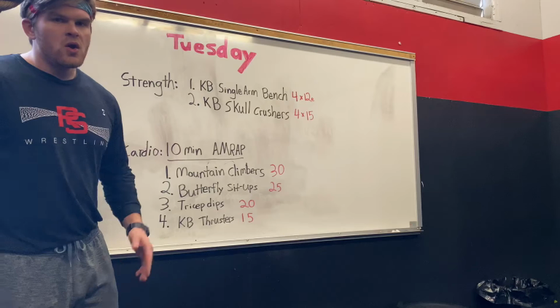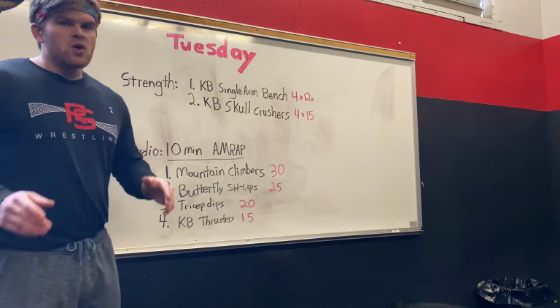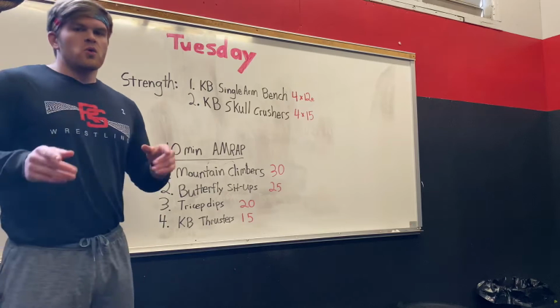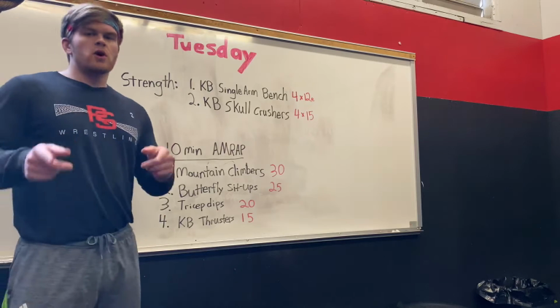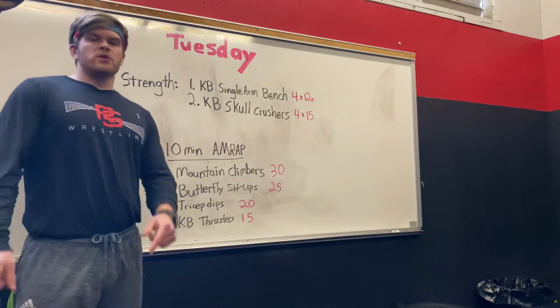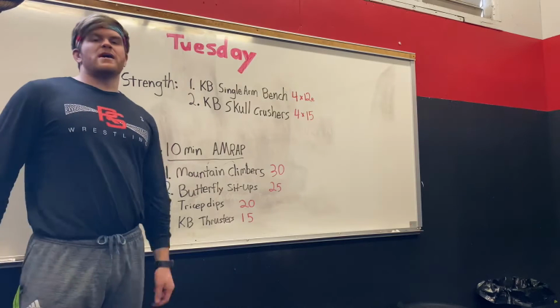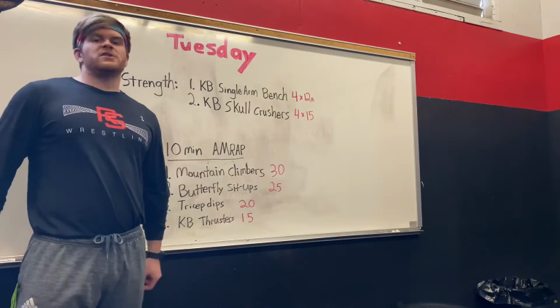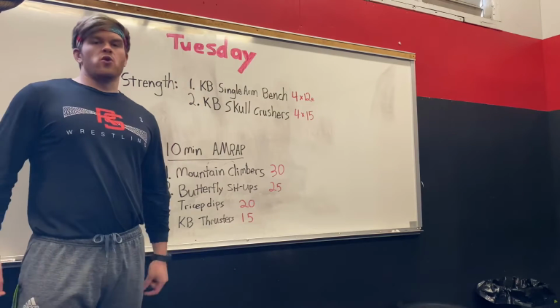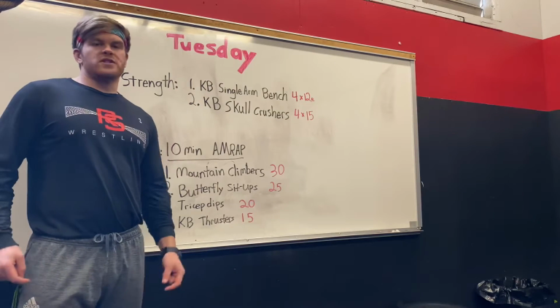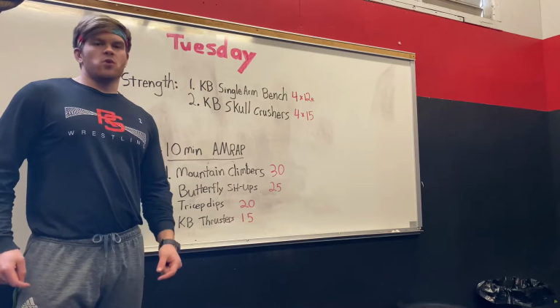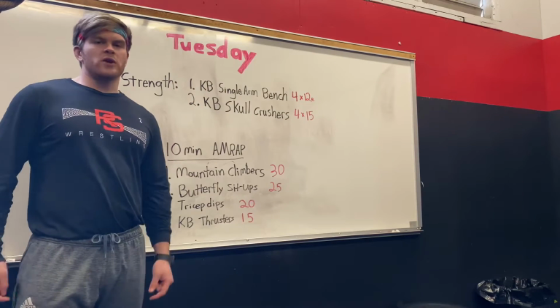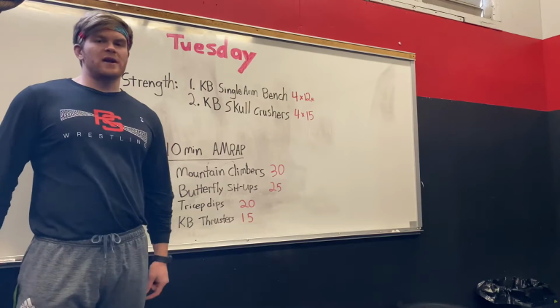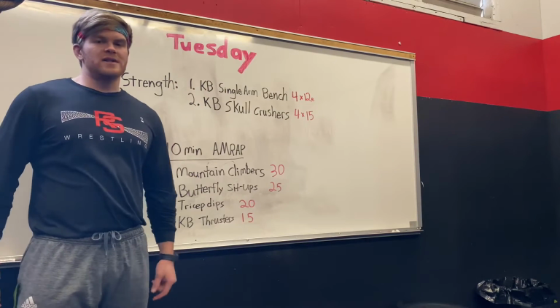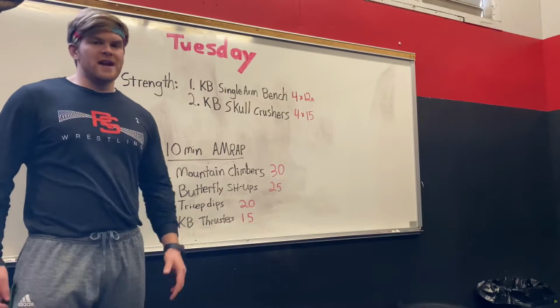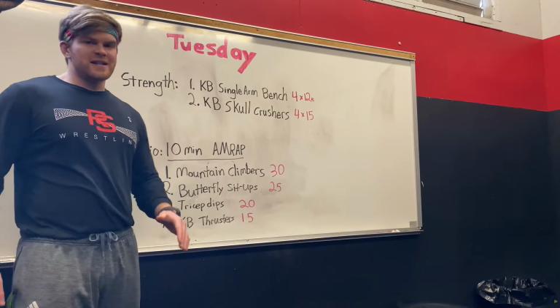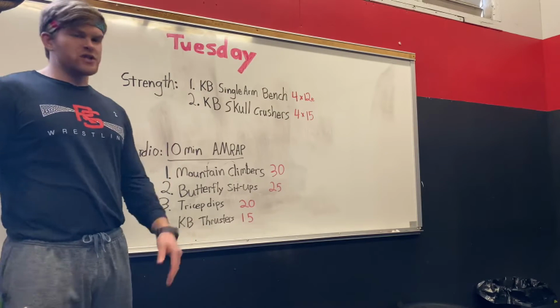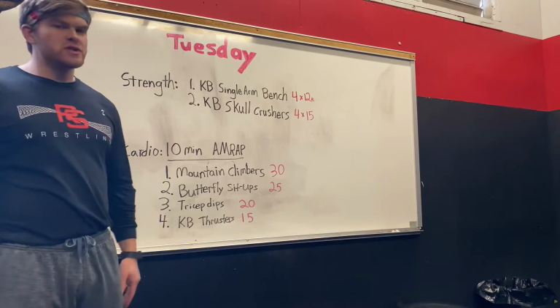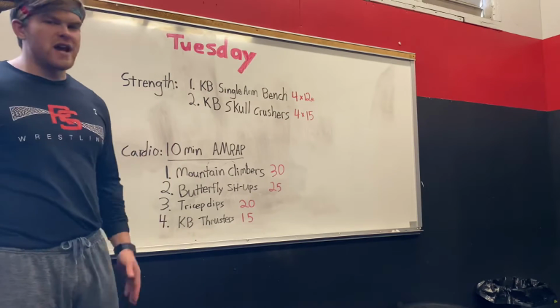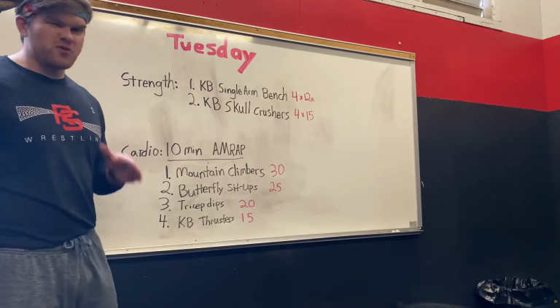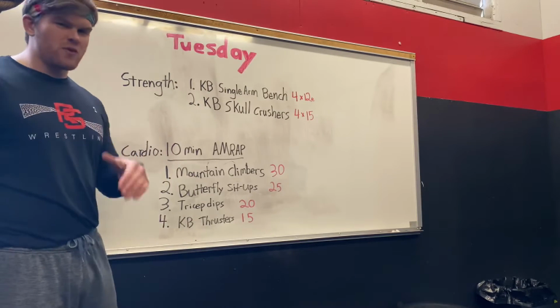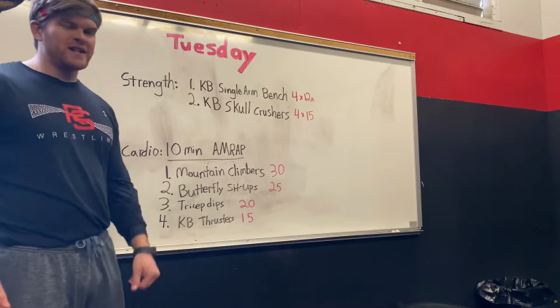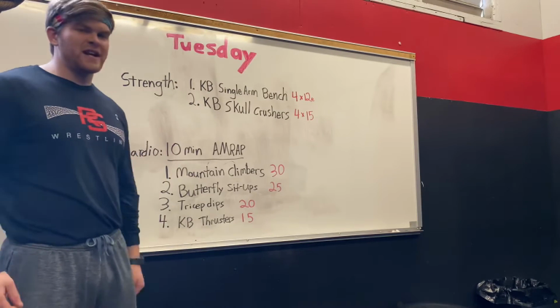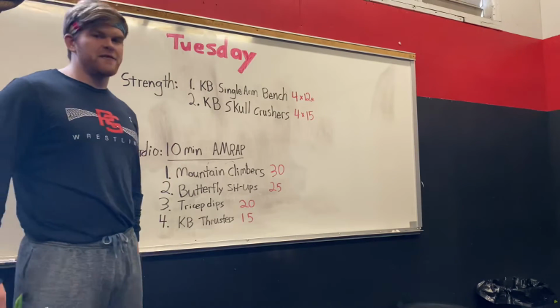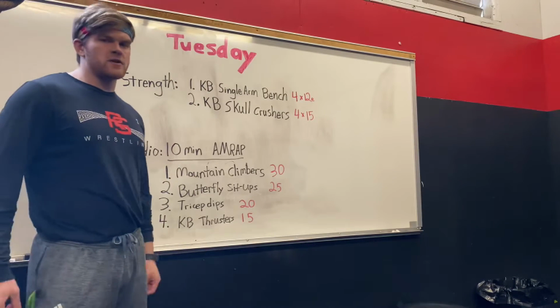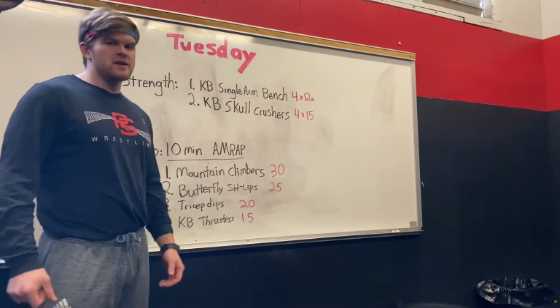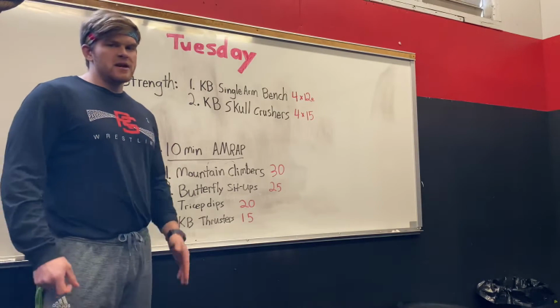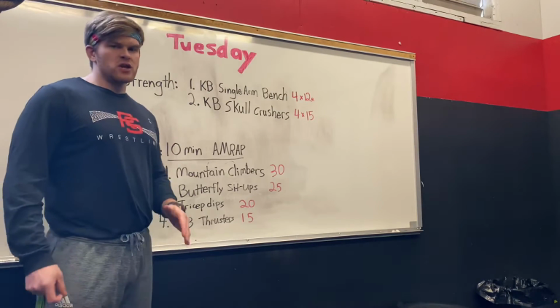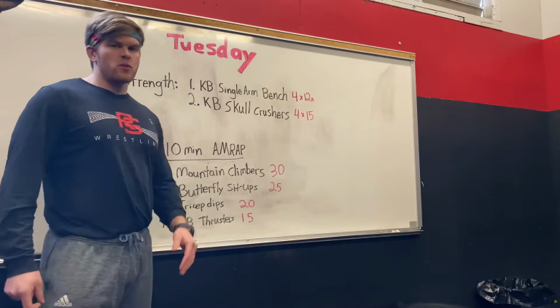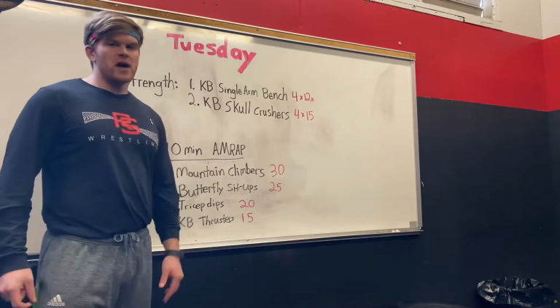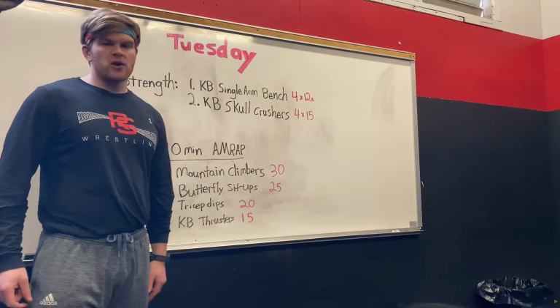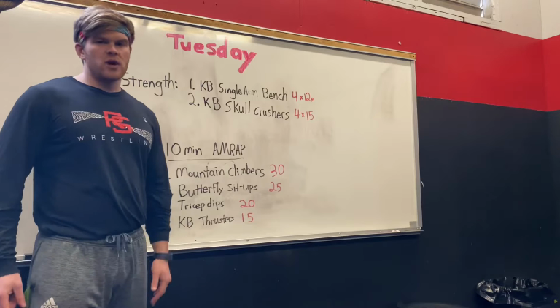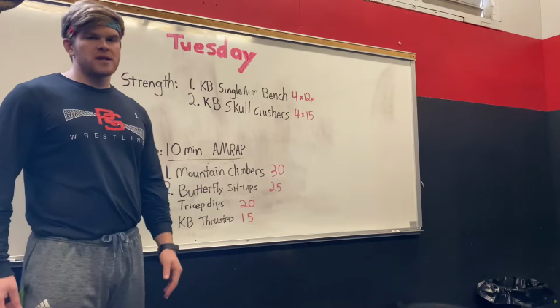Welcome to the Reality Sports workout of the day. It's Tuesday. We're ready to get after it. Here's what we got going on today.